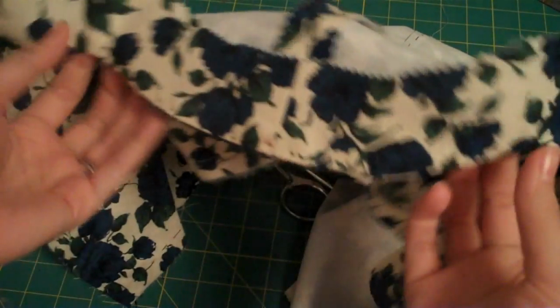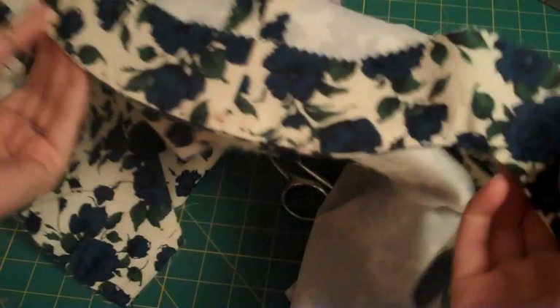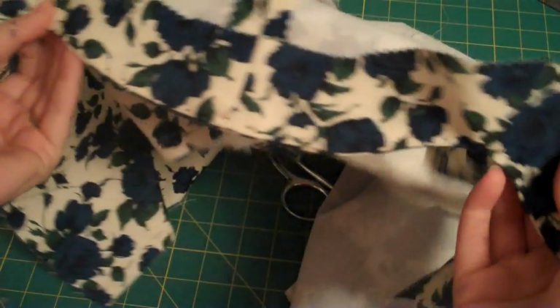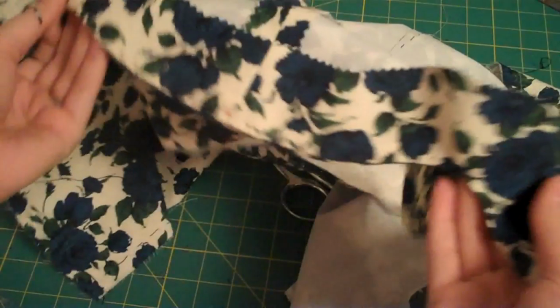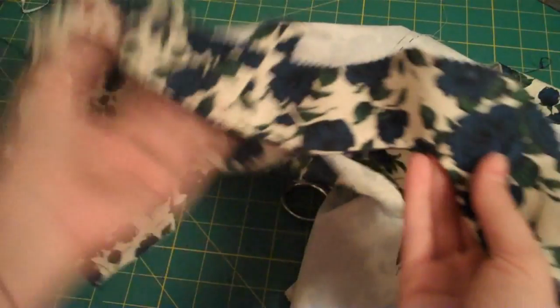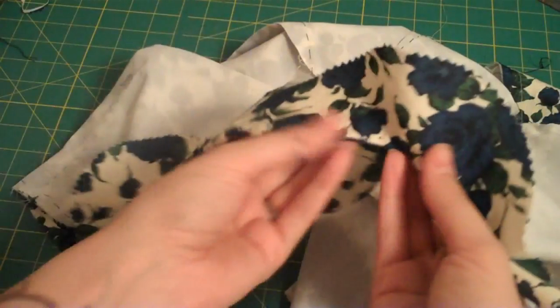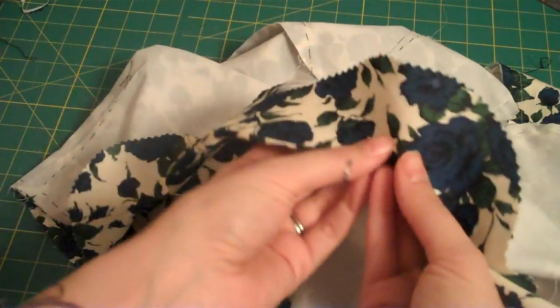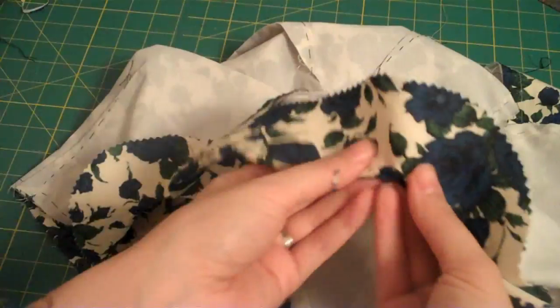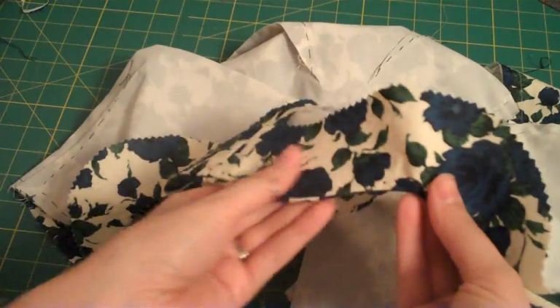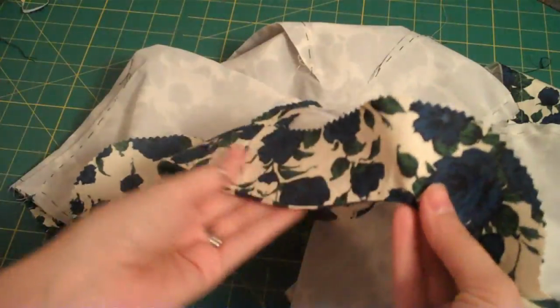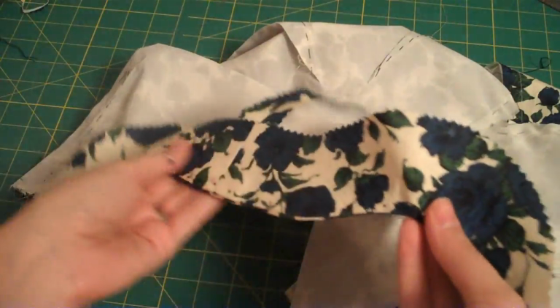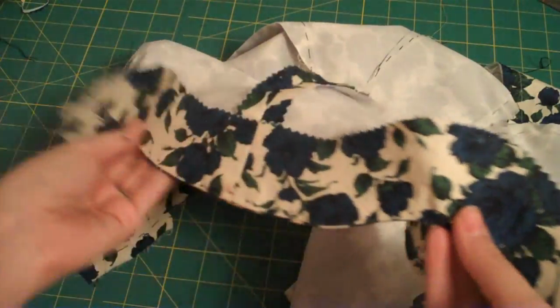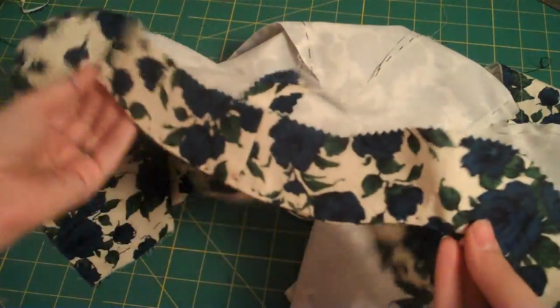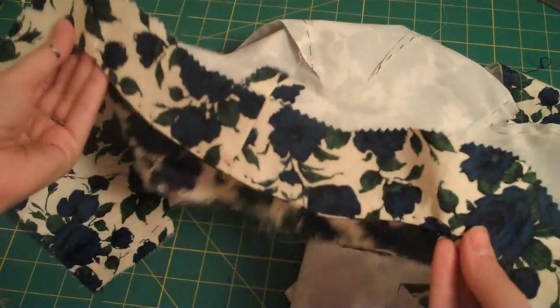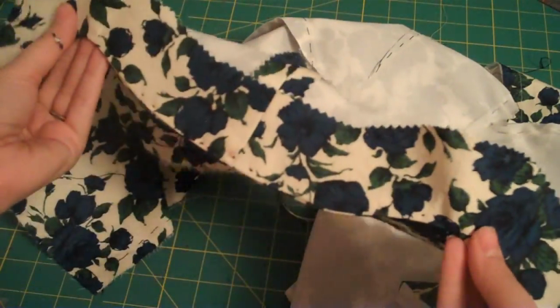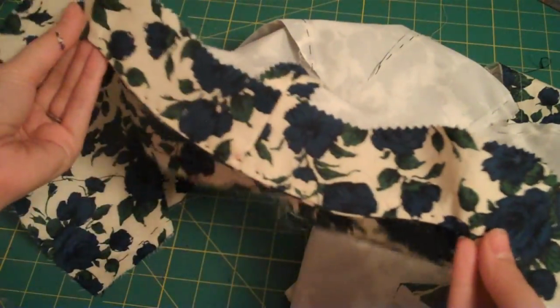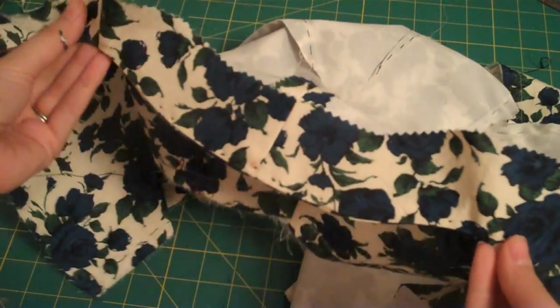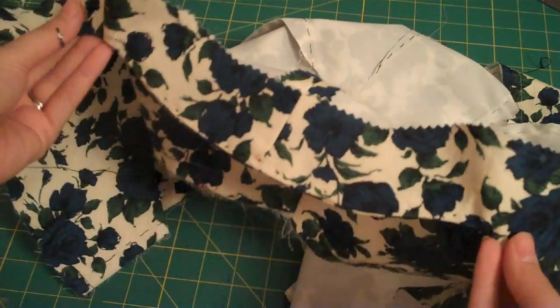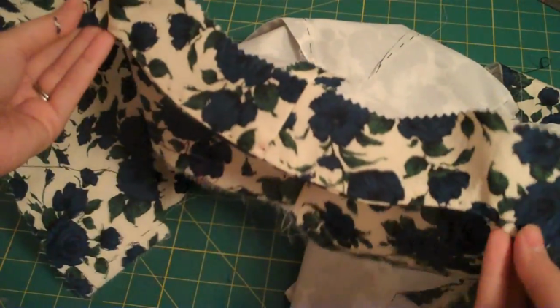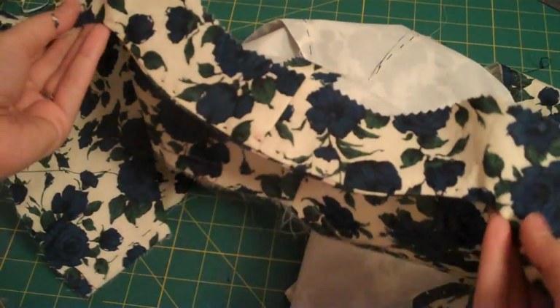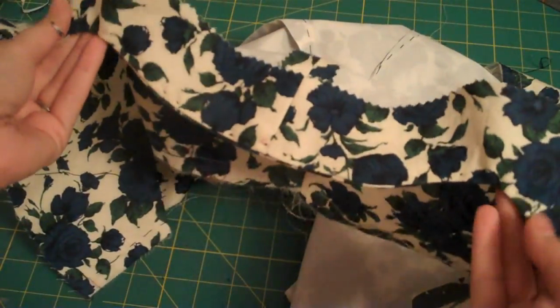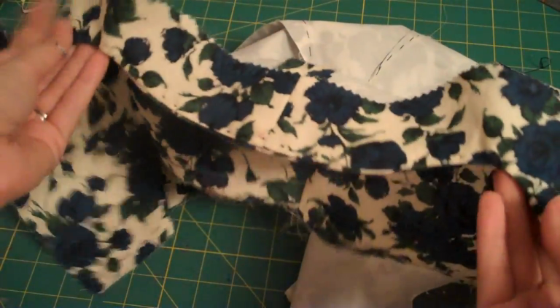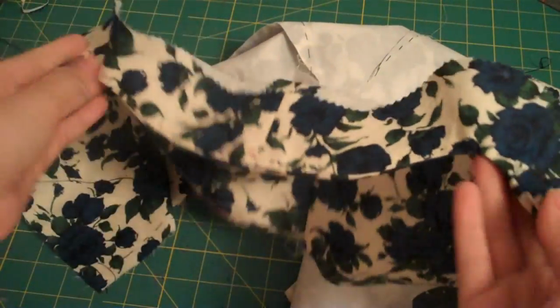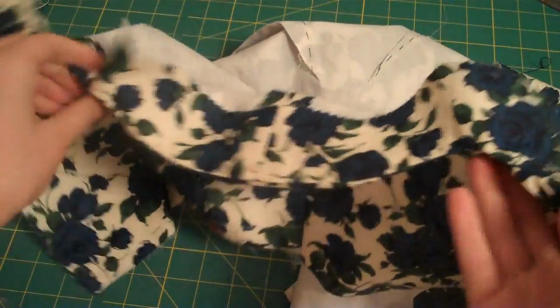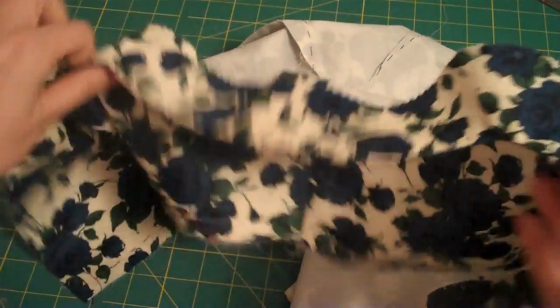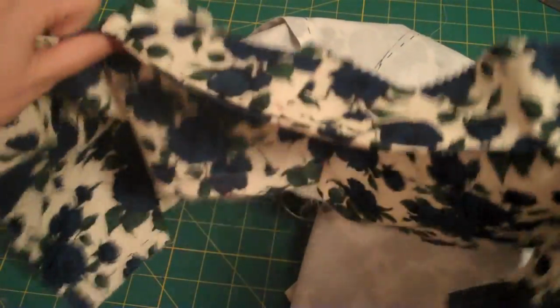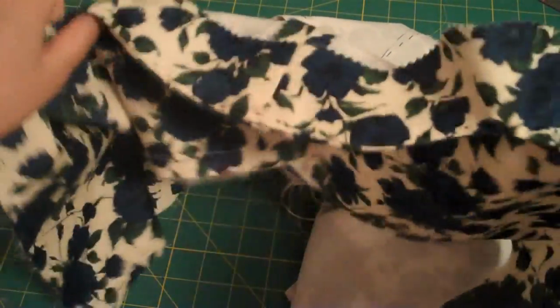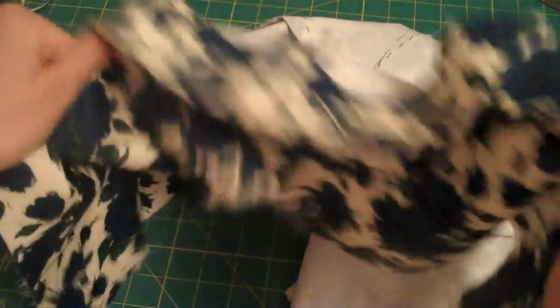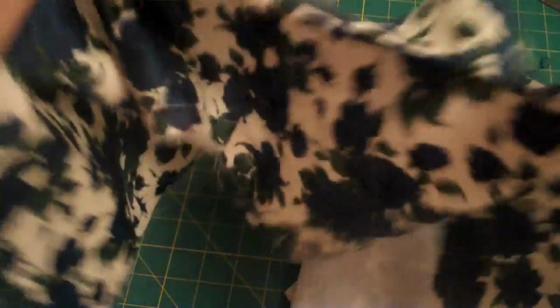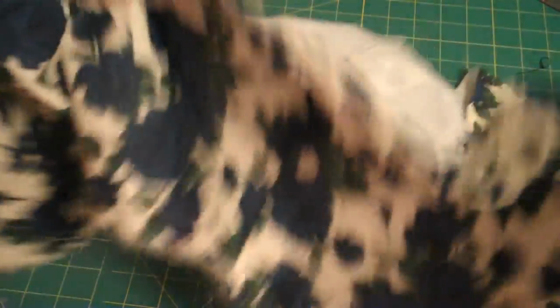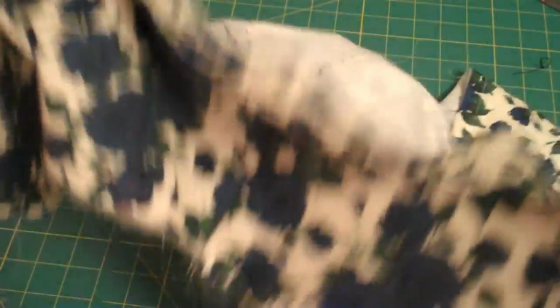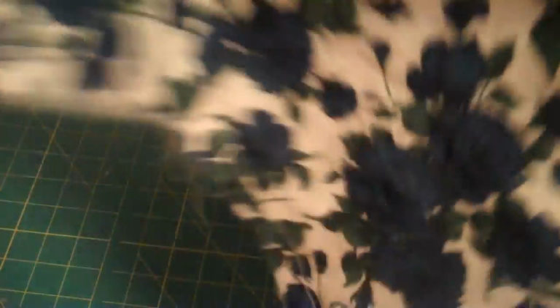So now I have completely understitched the armhole facing, and now the next thing to do is to sew our side seams.